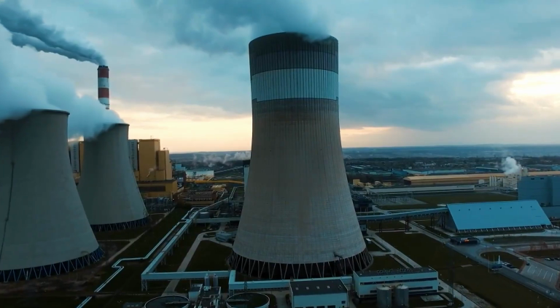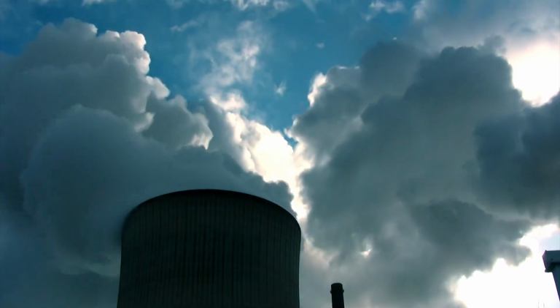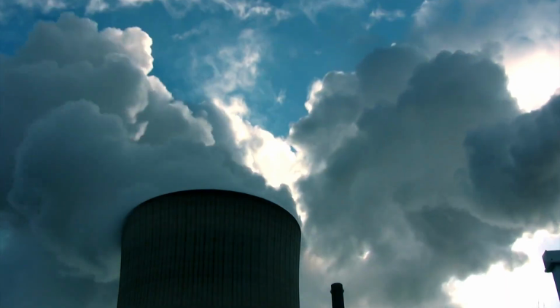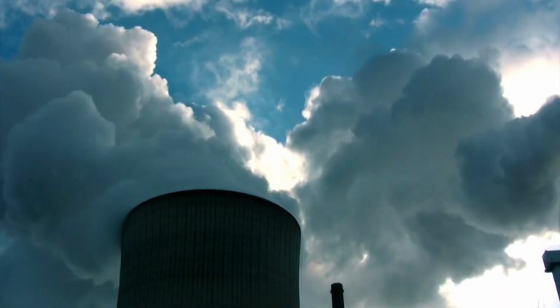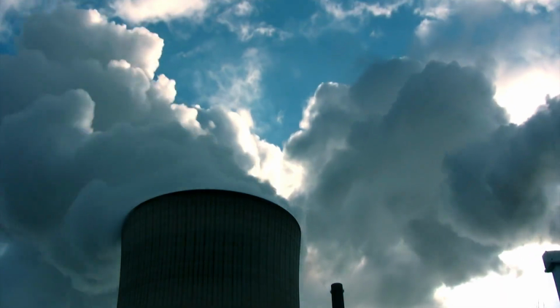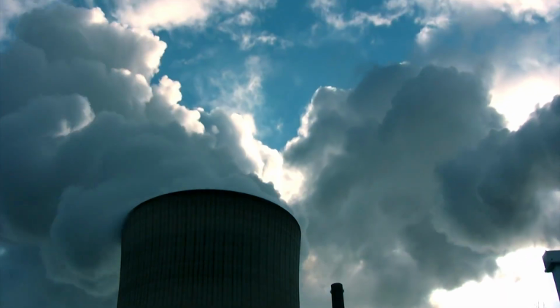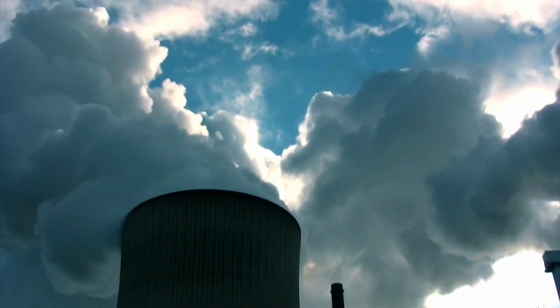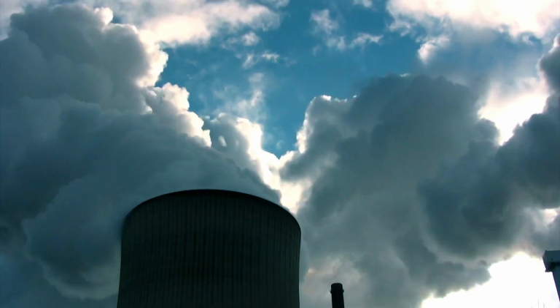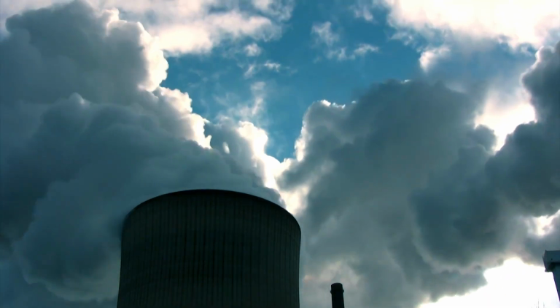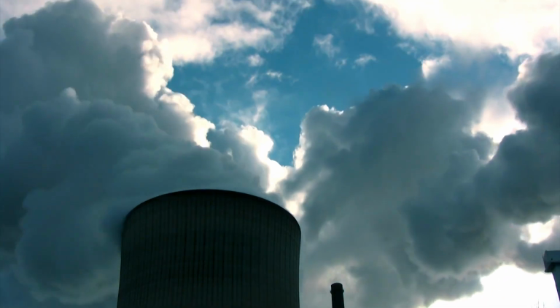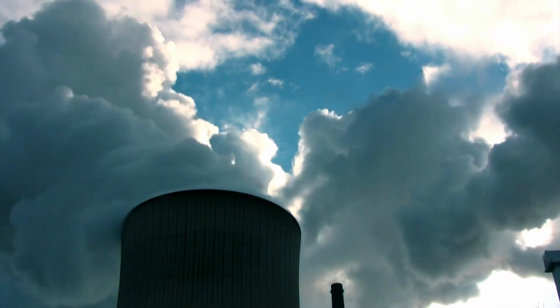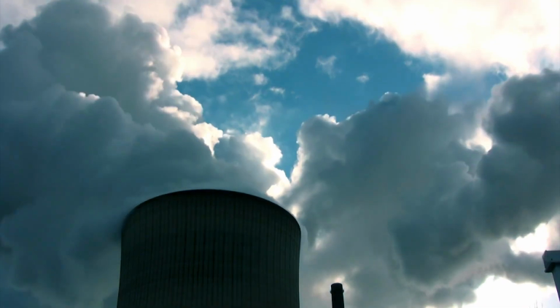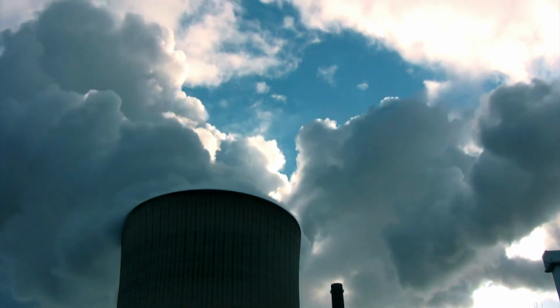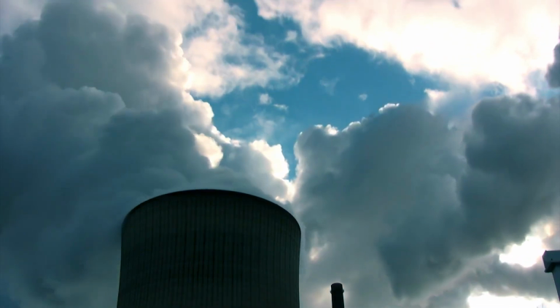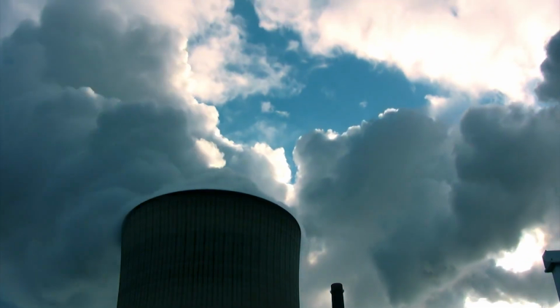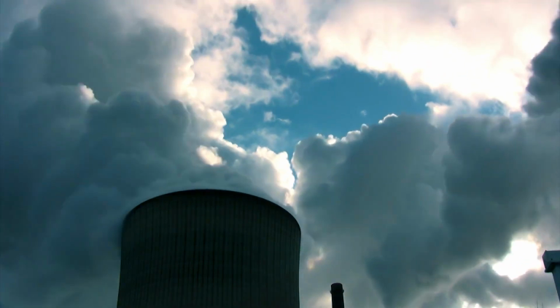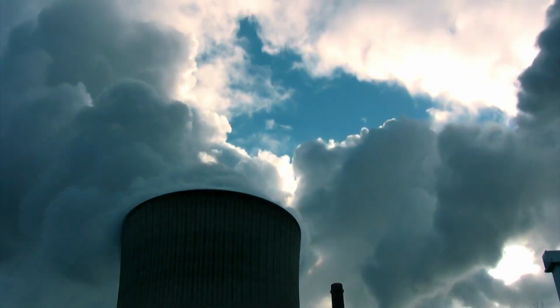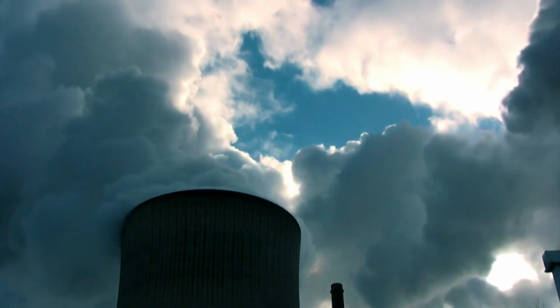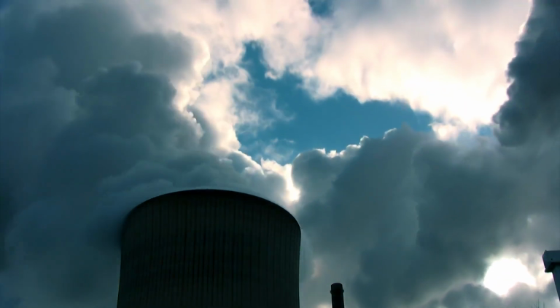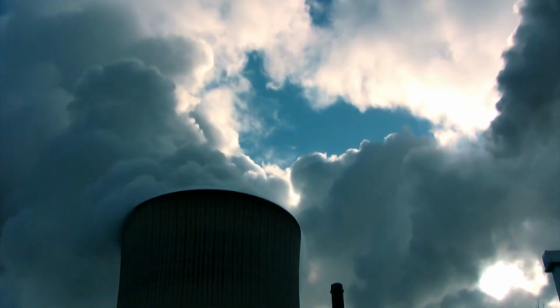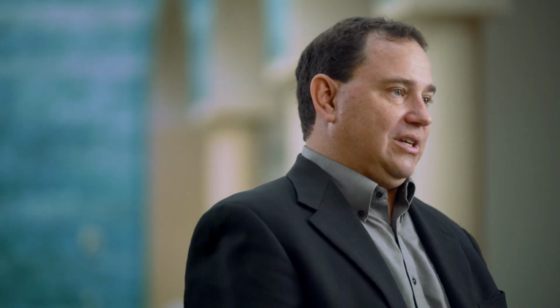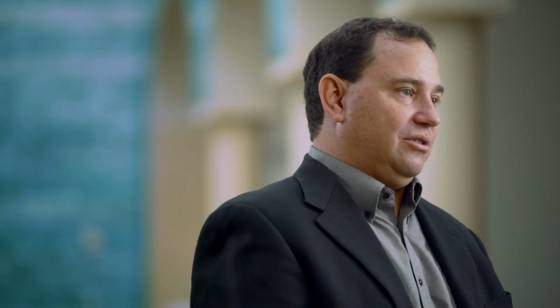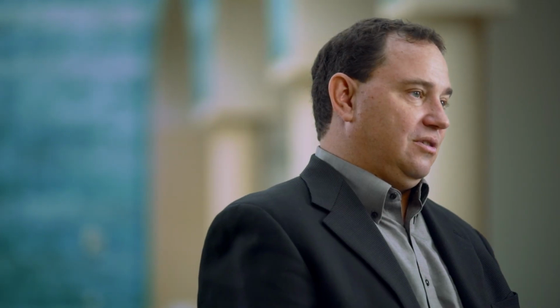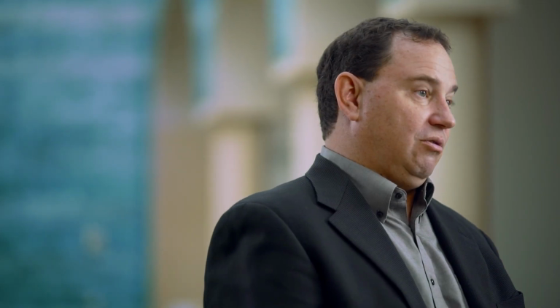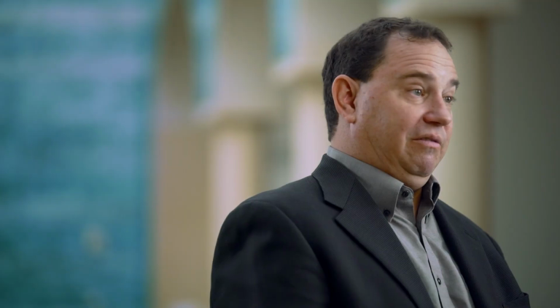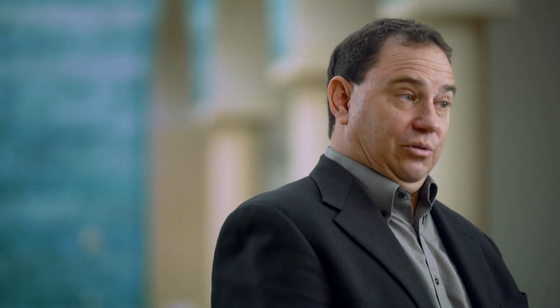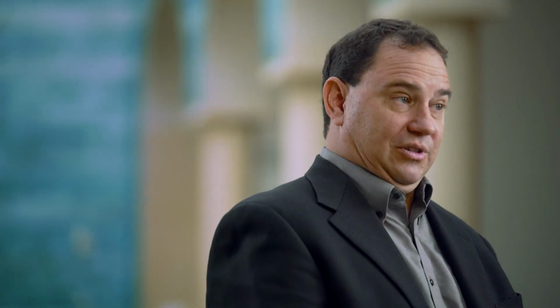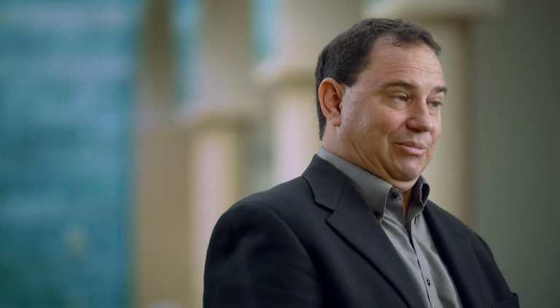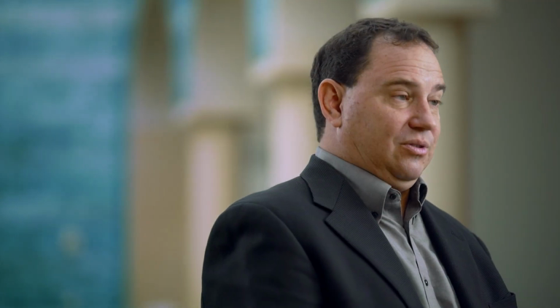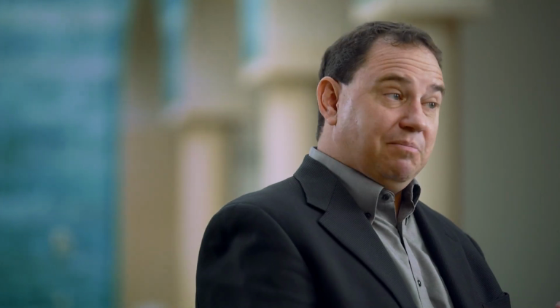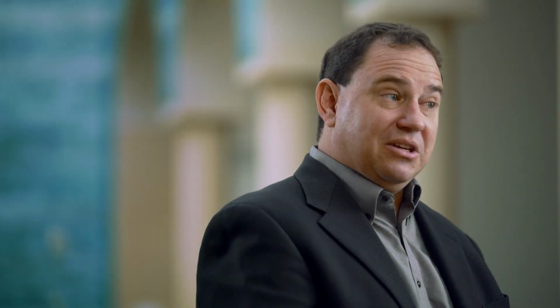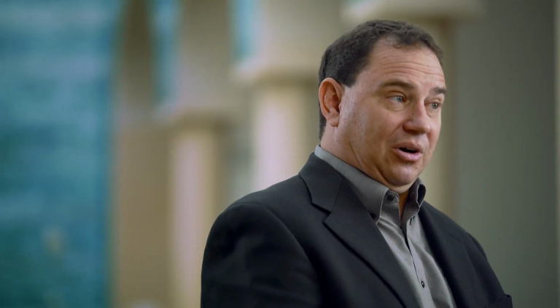In fact, the power sector uses more water for cooling than the agricultural sector uses for growing food. So it's a big number.